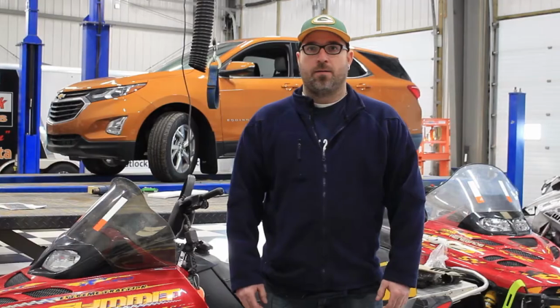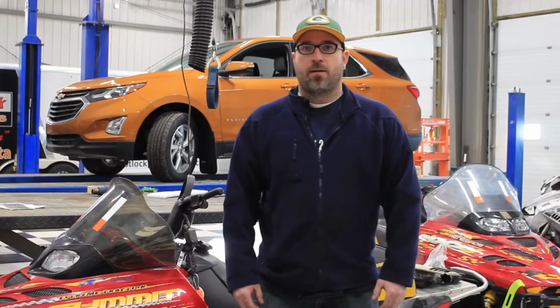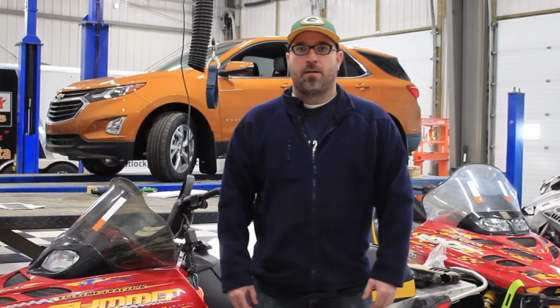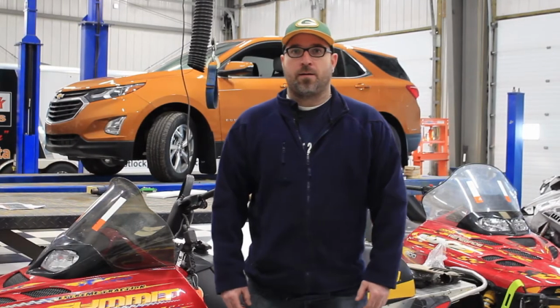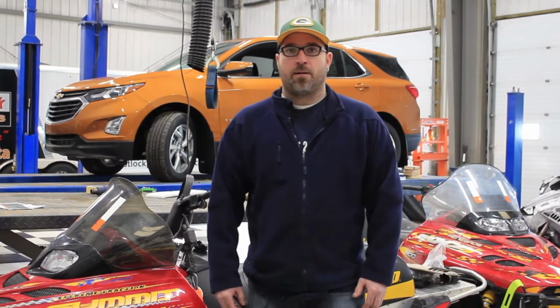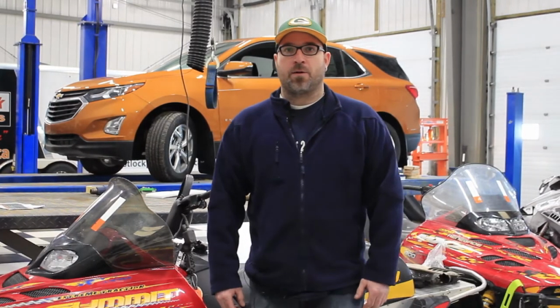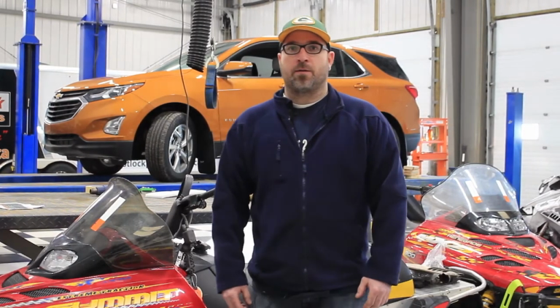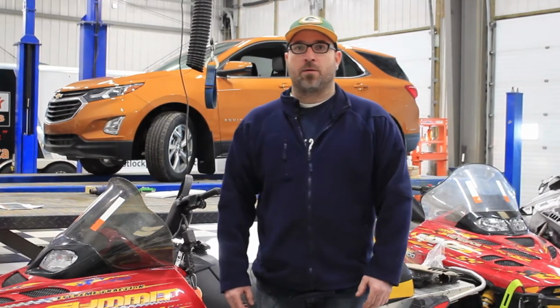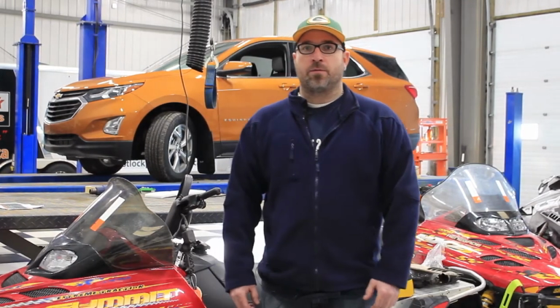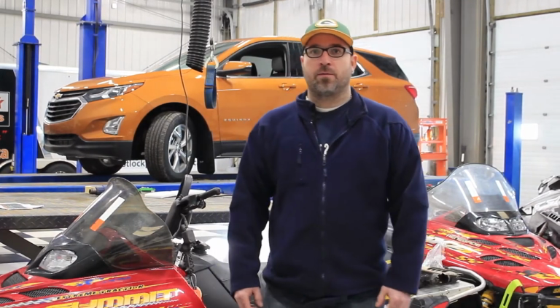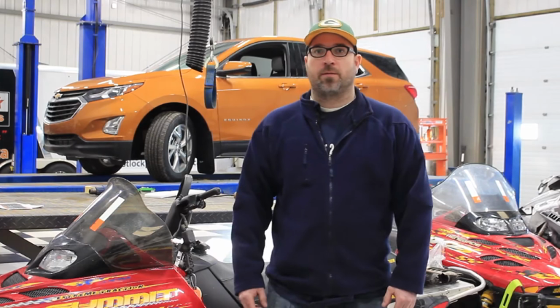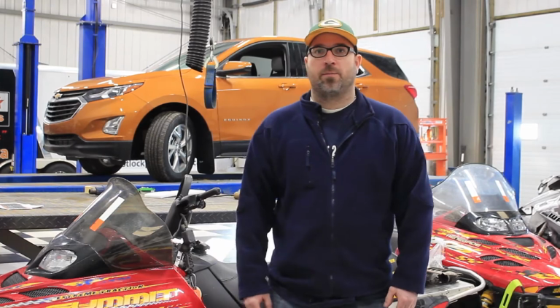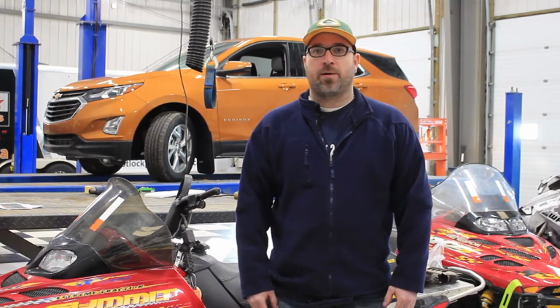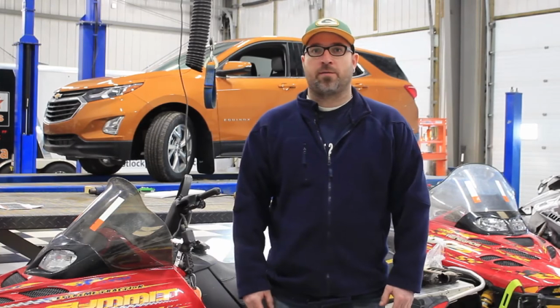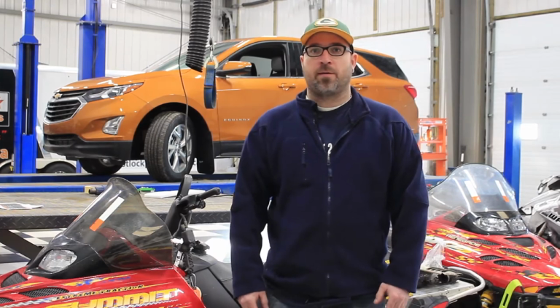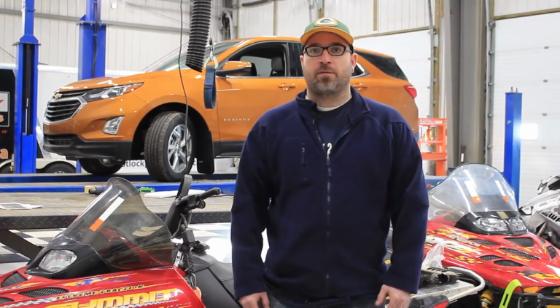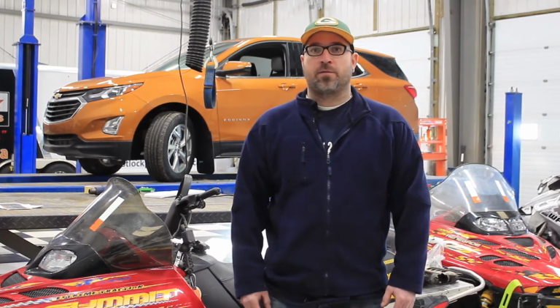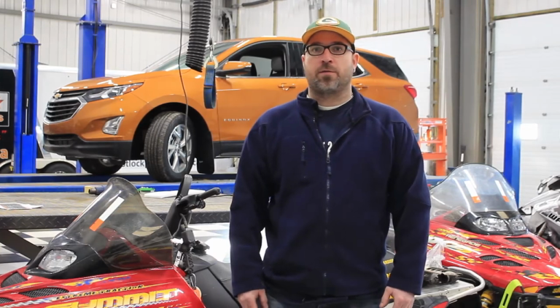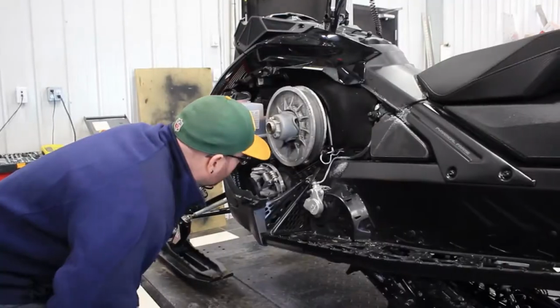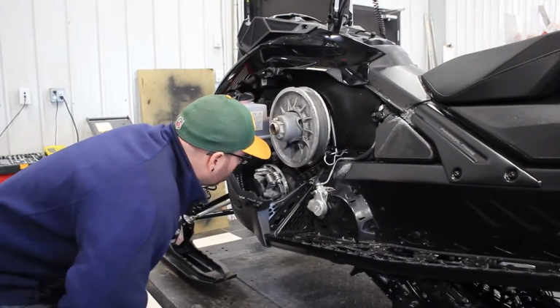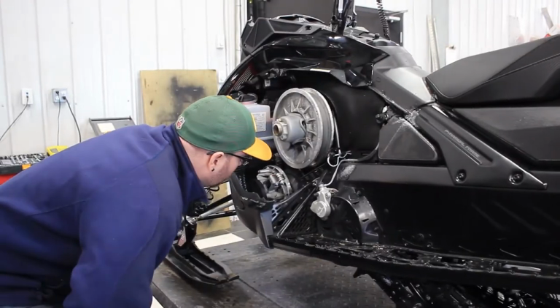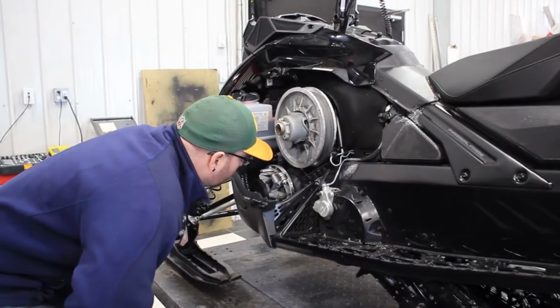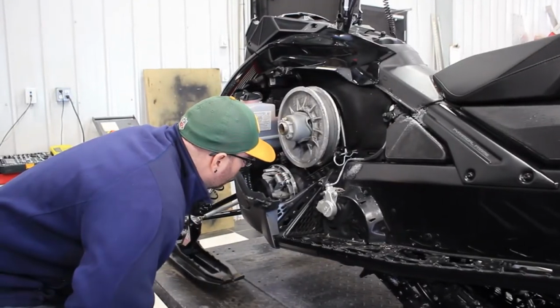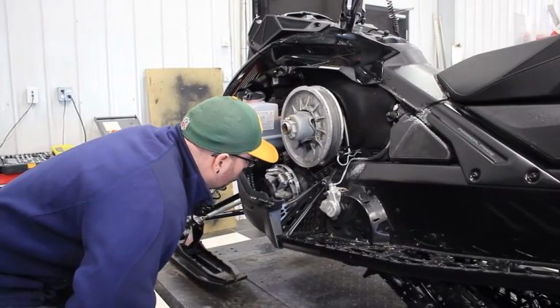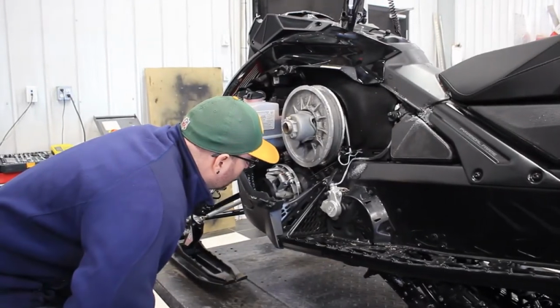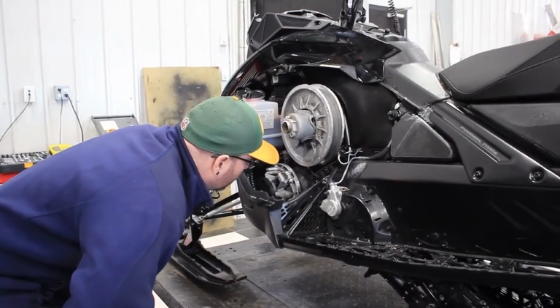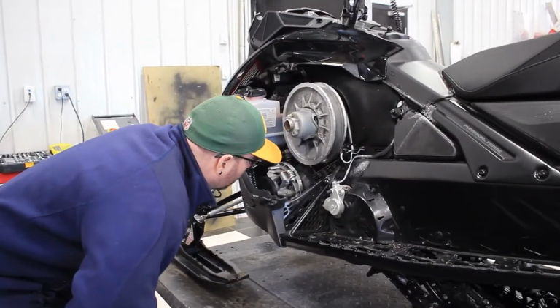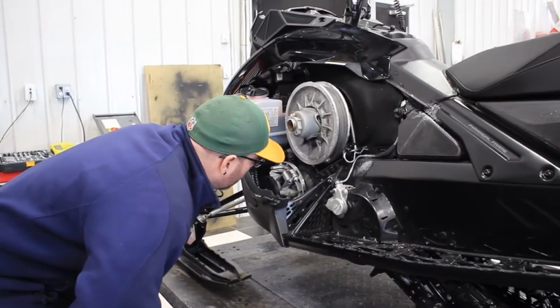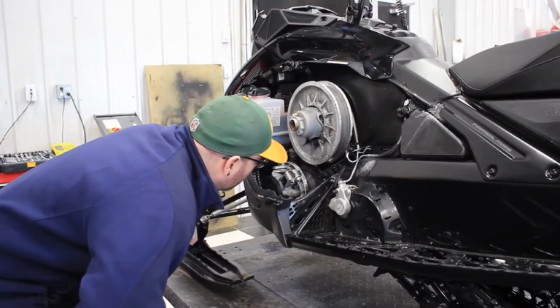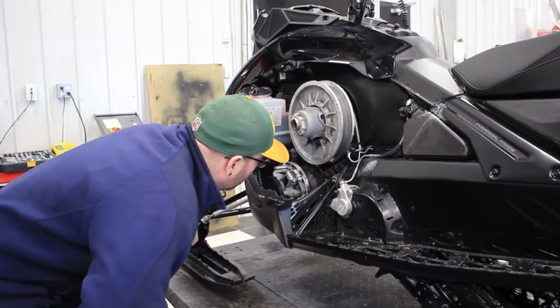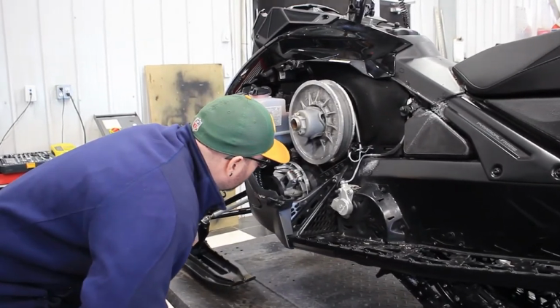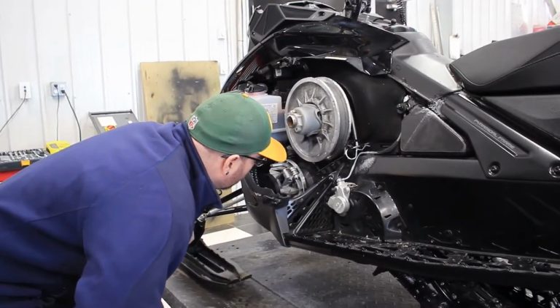Hi, I'm Garner Grove, Apprentice Technician at Westlark Power Sports & Marine.